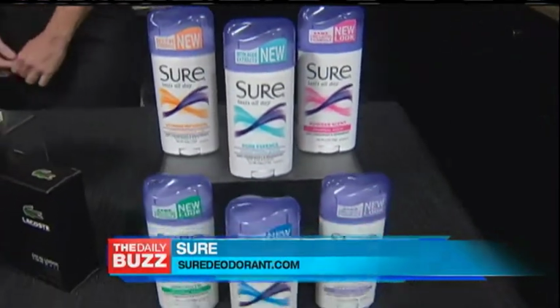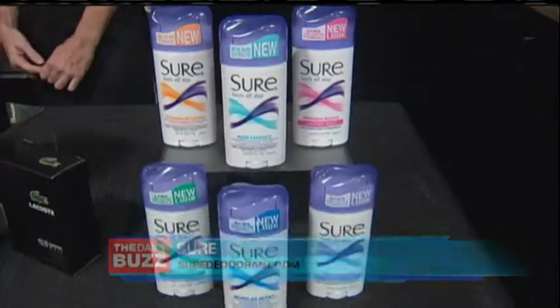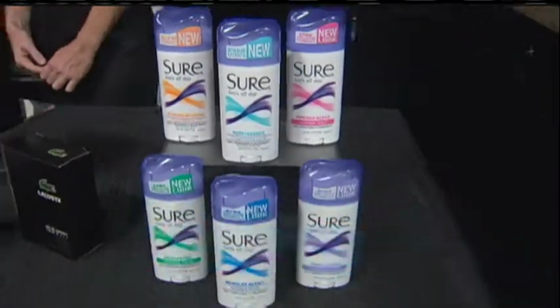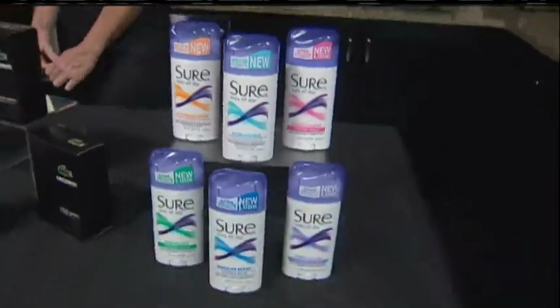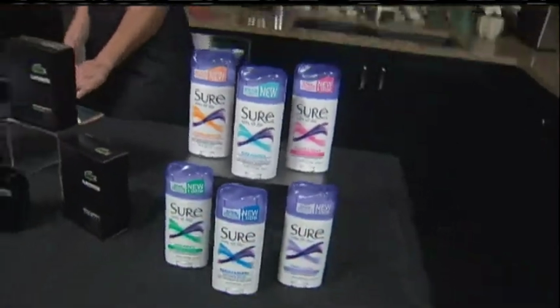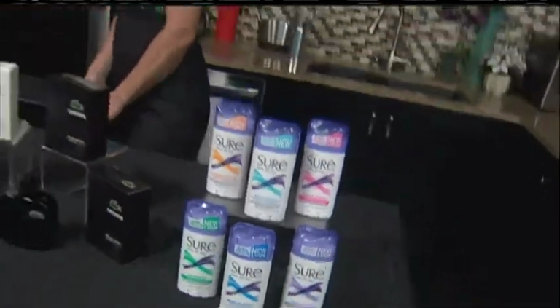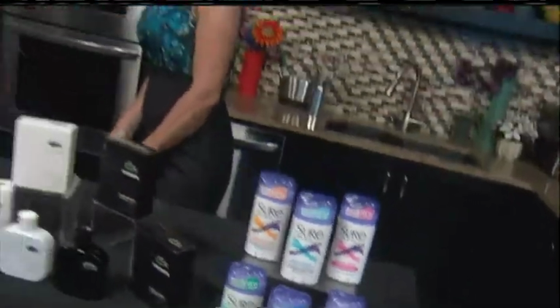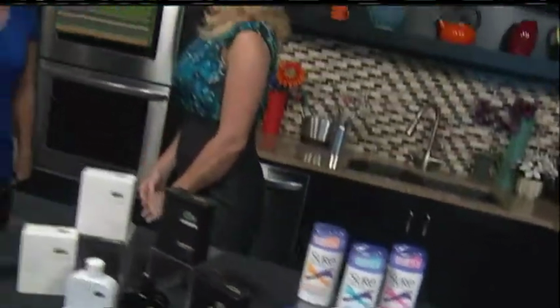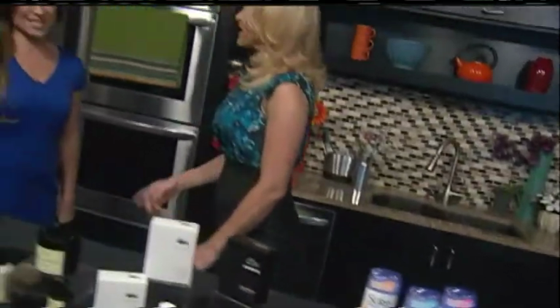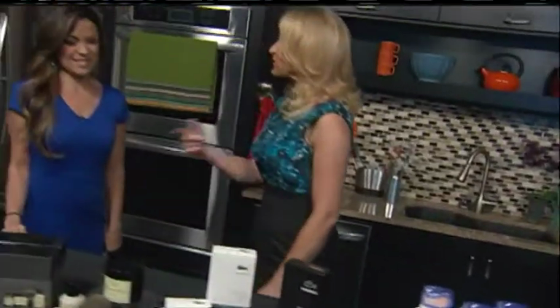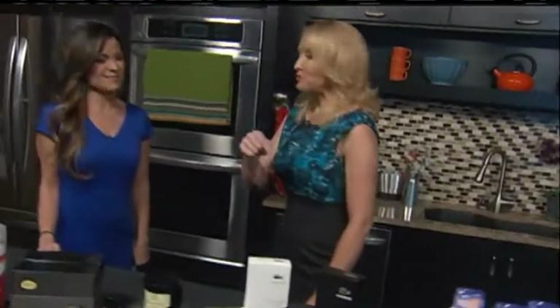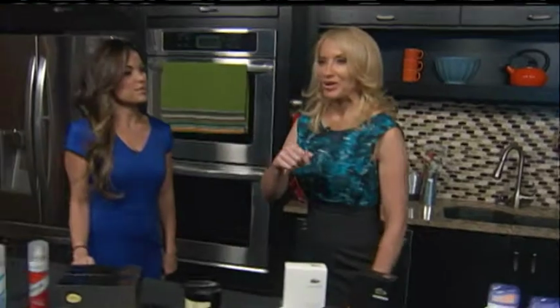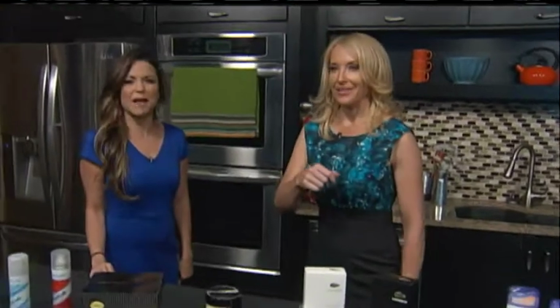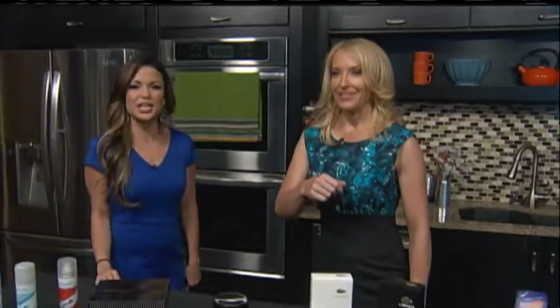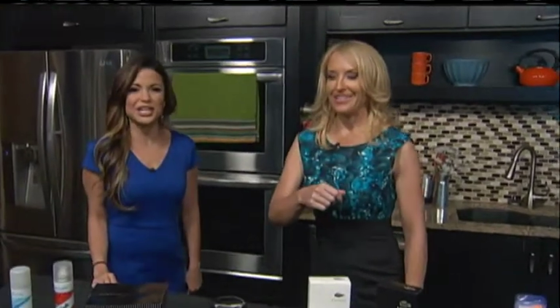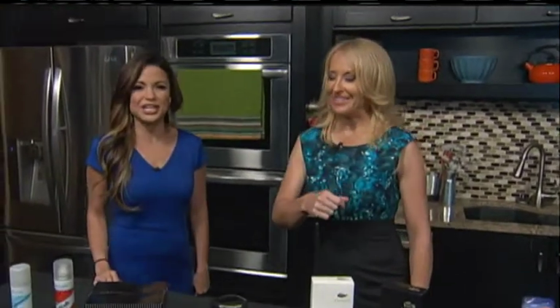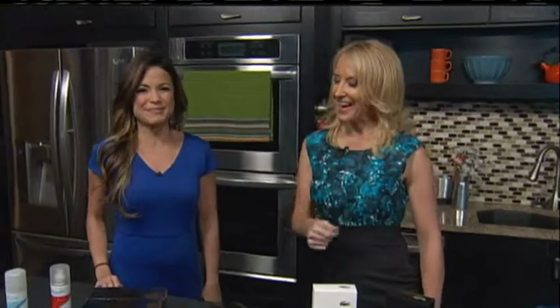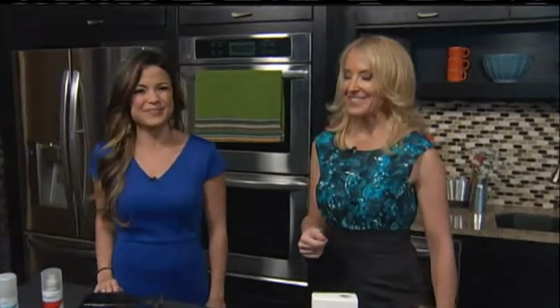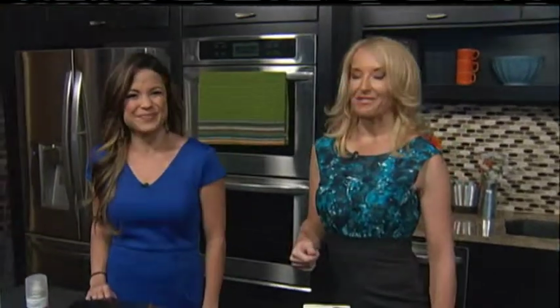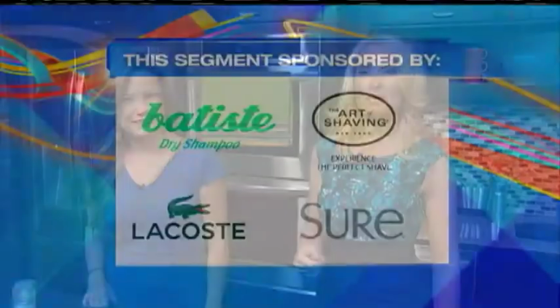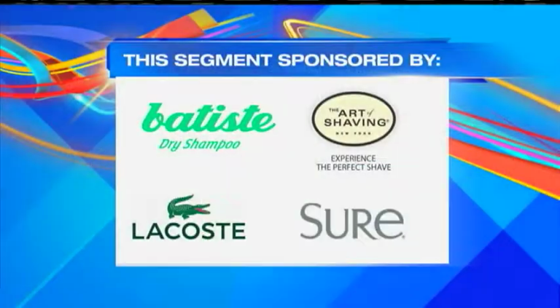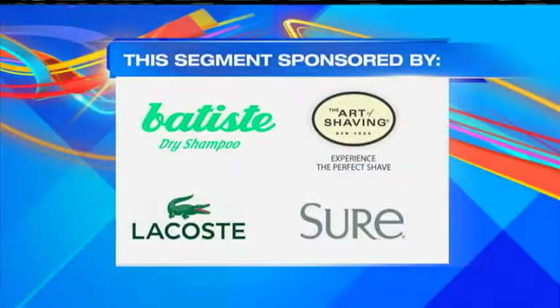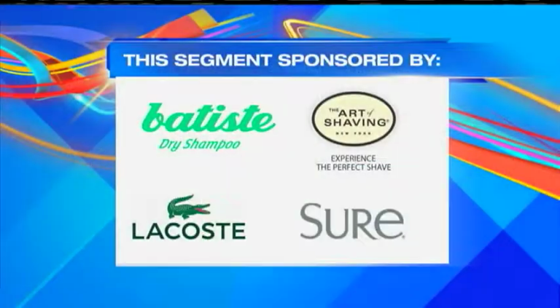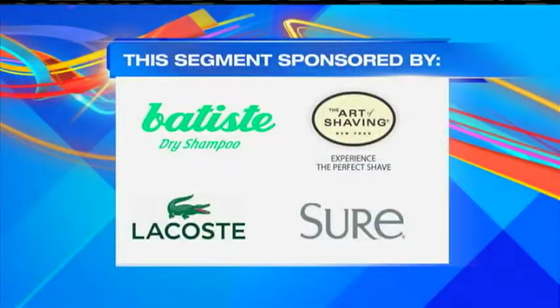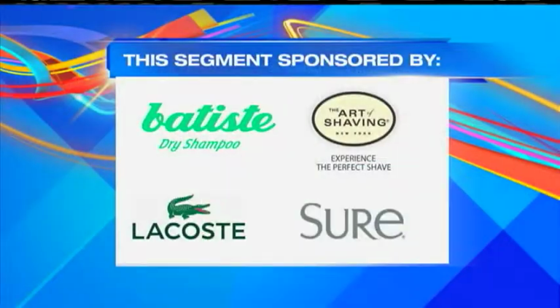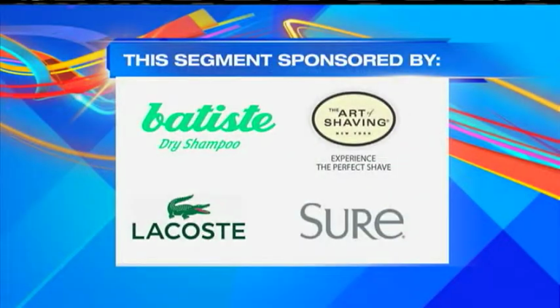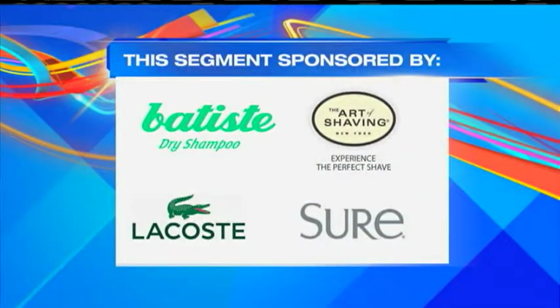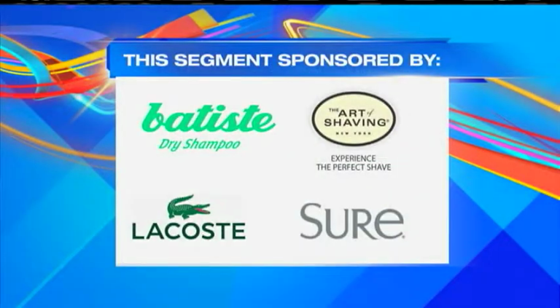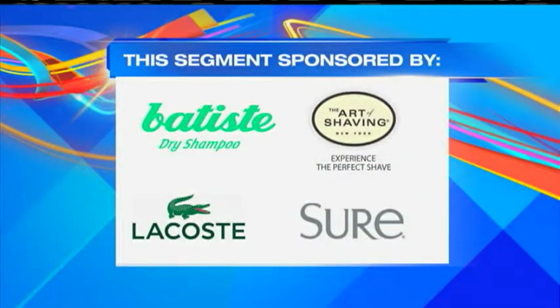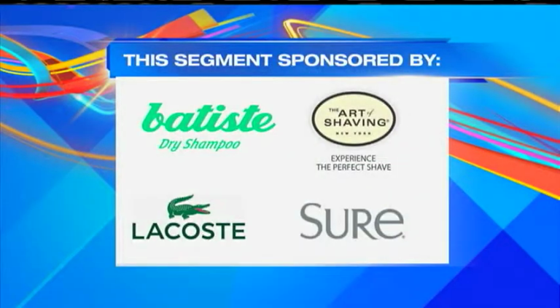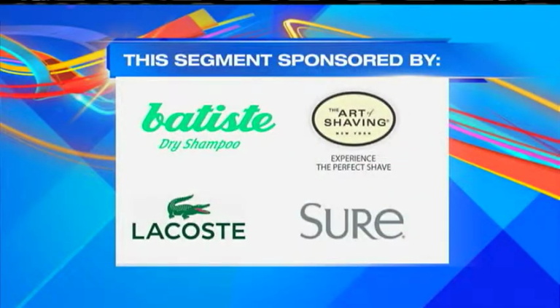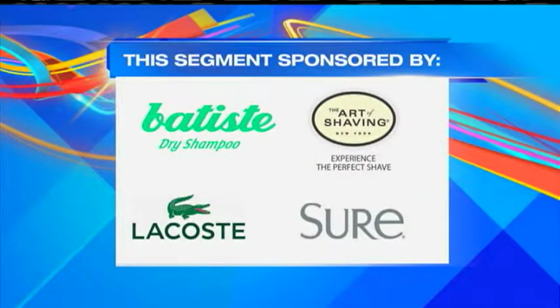We are set and ready to go back to school — we'll be smelling and looking good. For more information, all you need to do is head to our website.